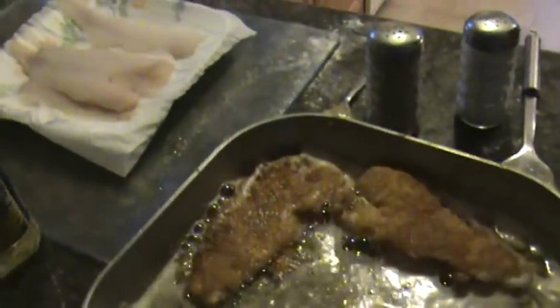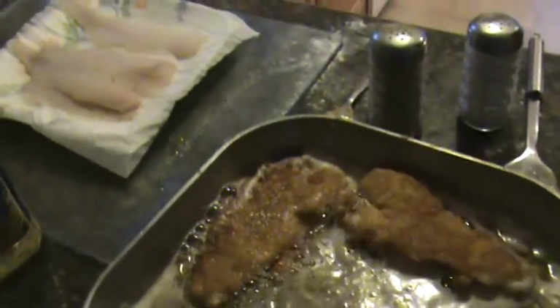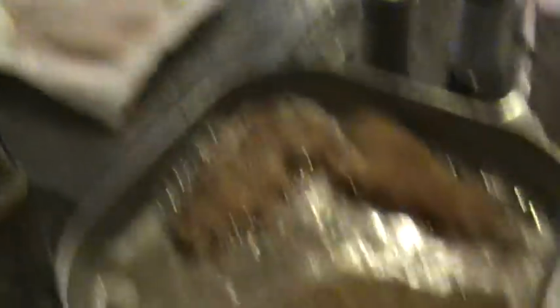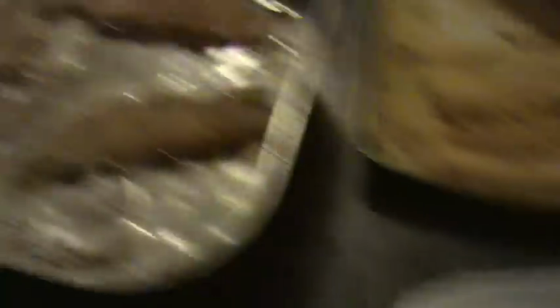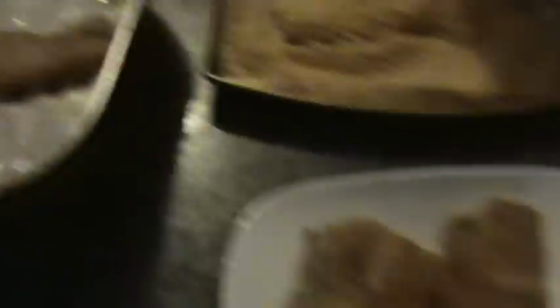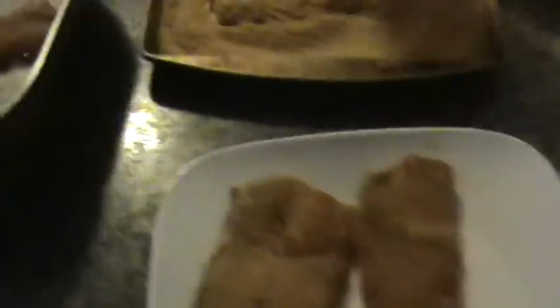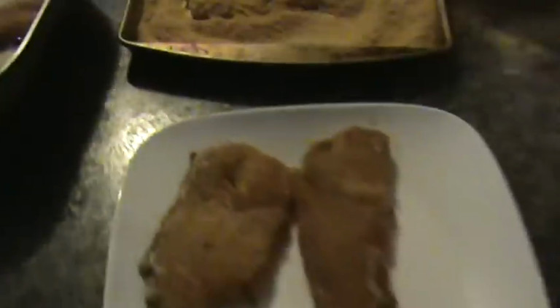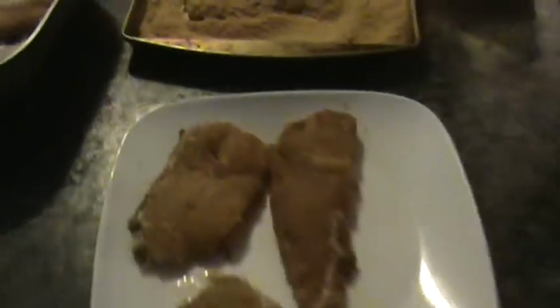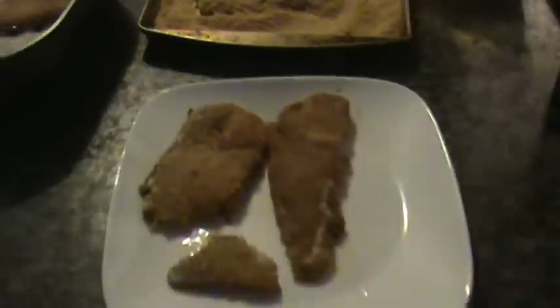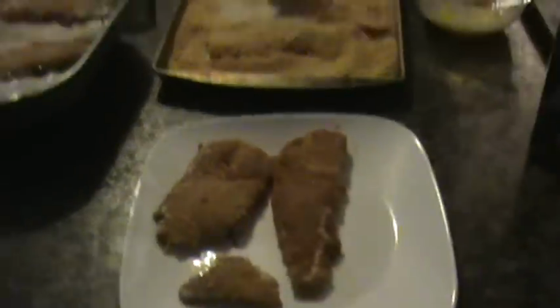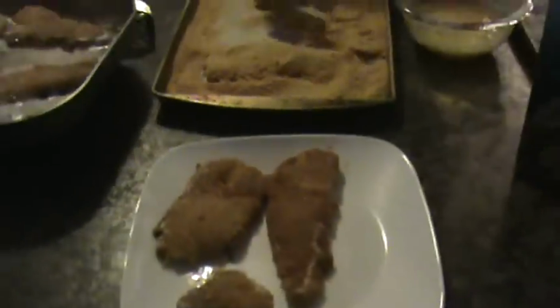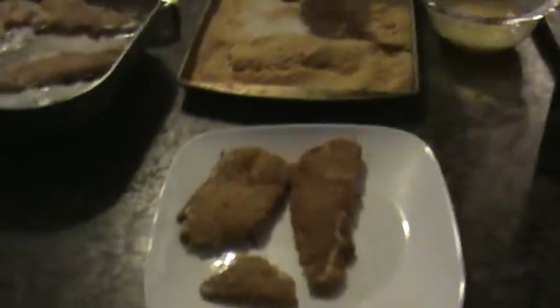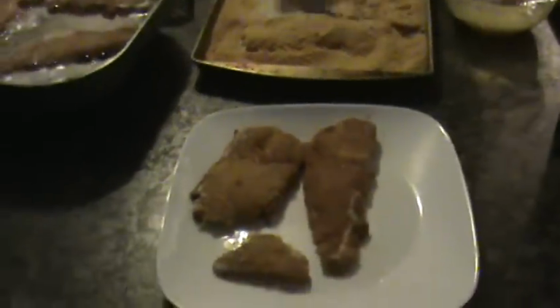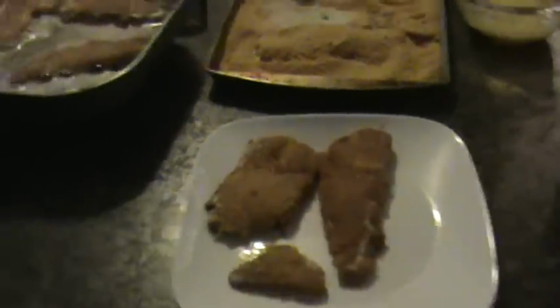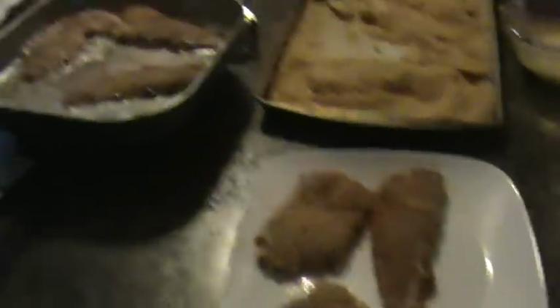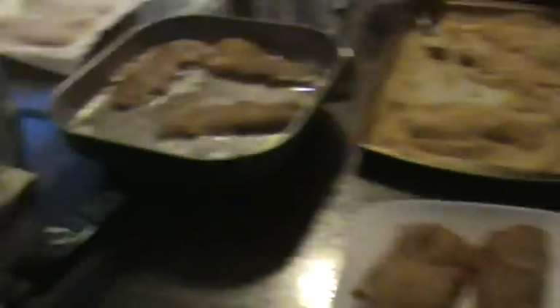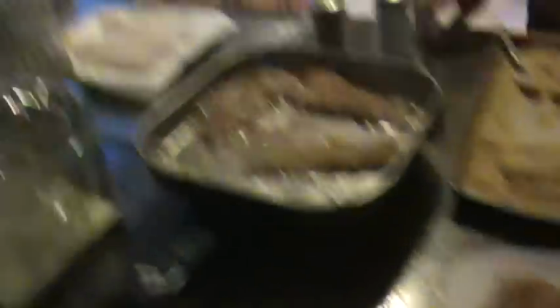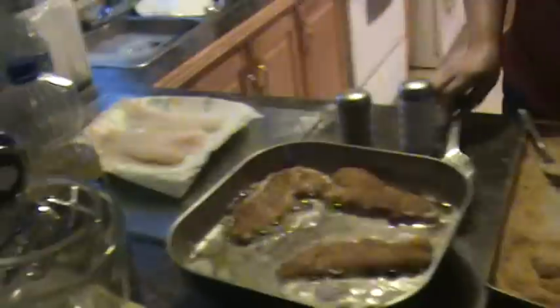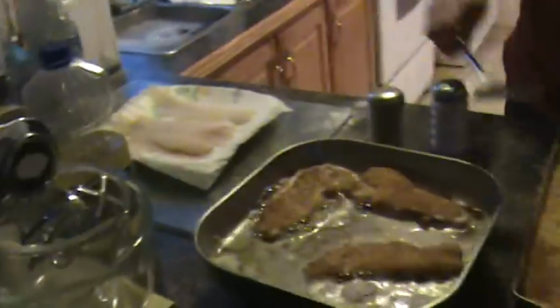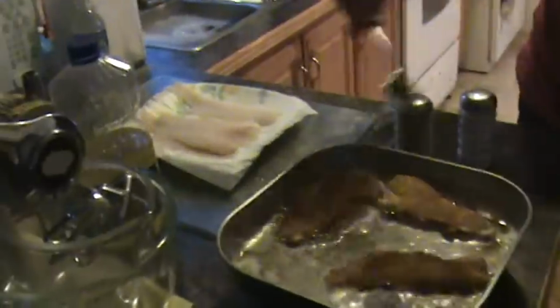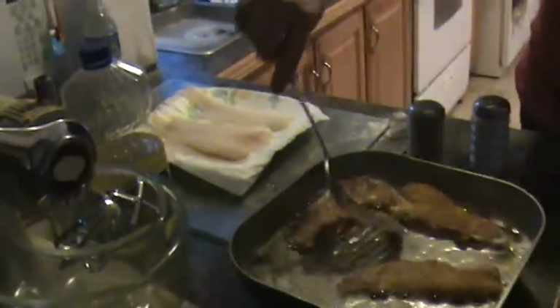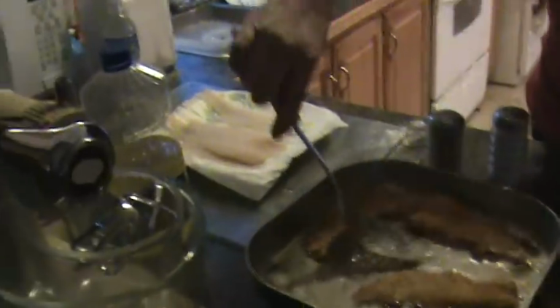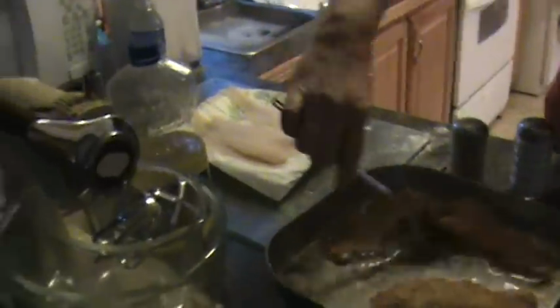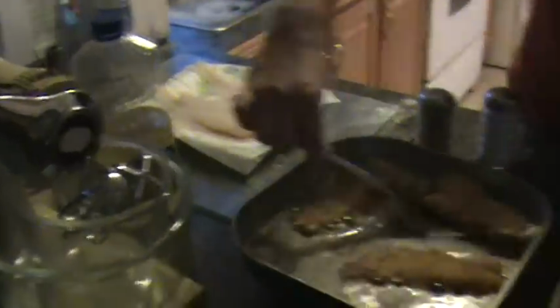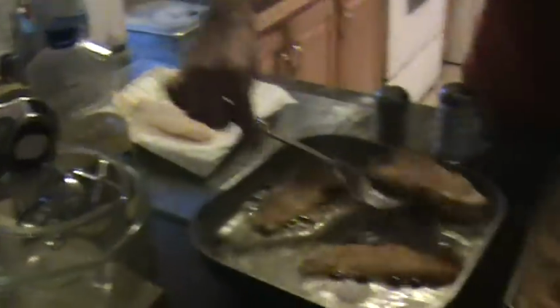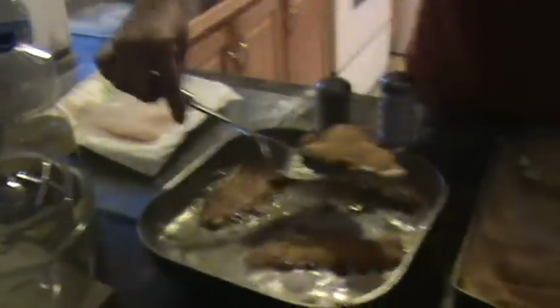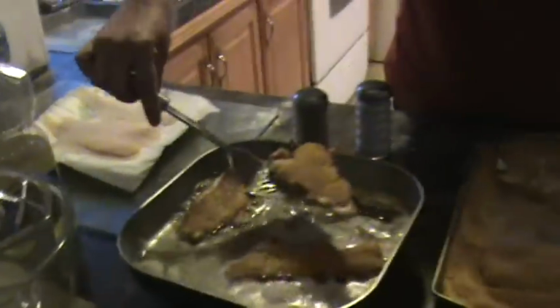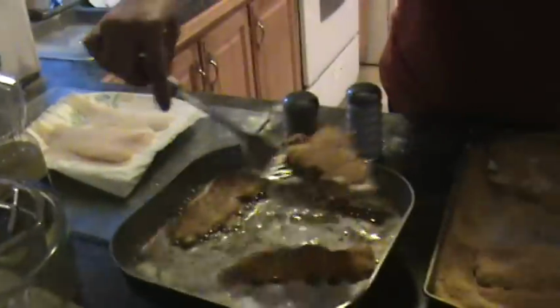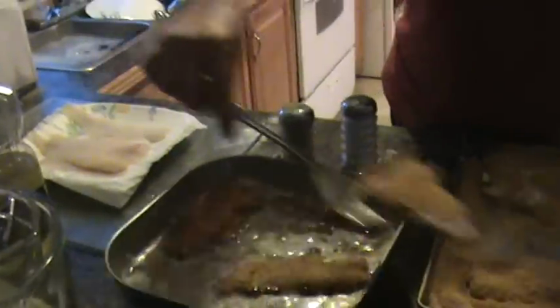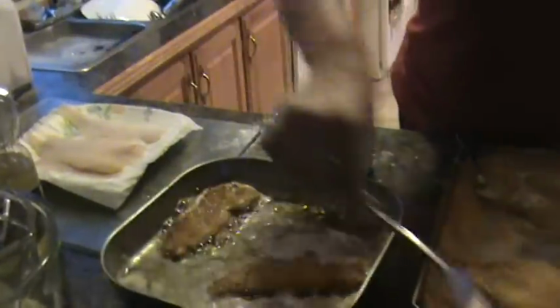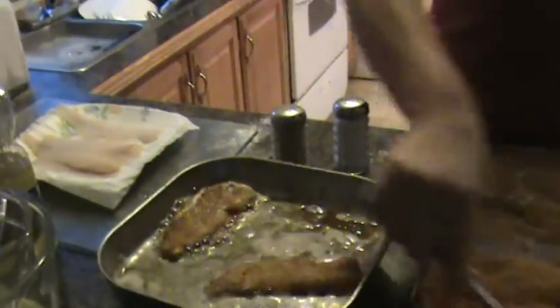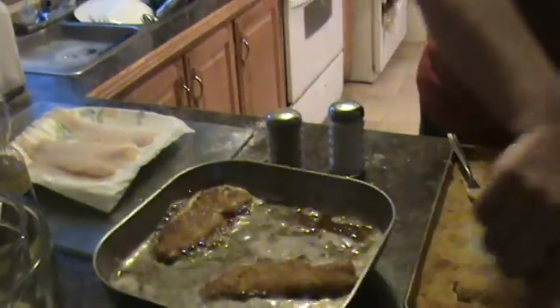That's the last batch. We're about to eat supper, so I gotta run guys.